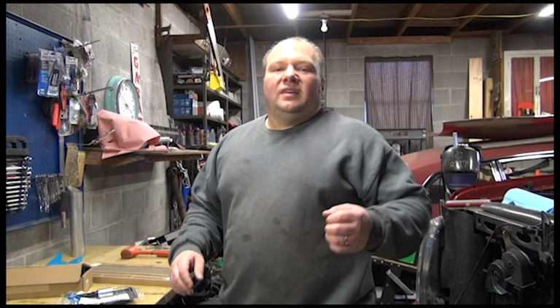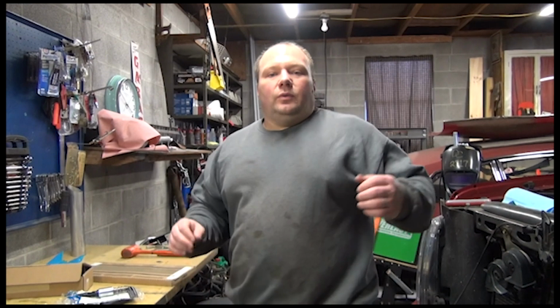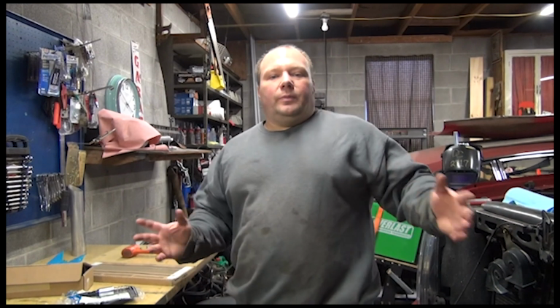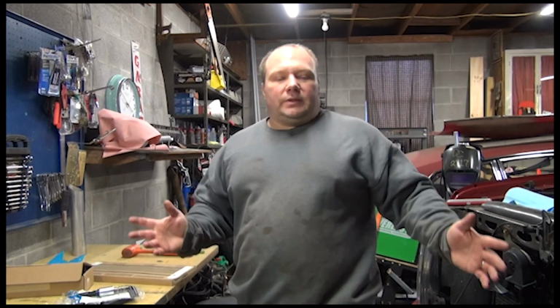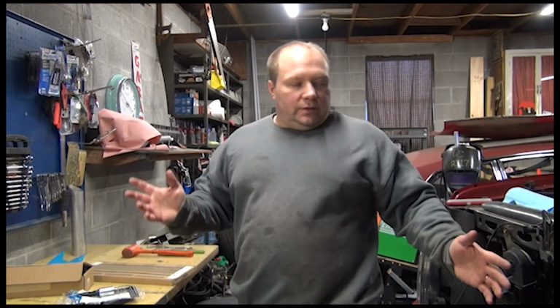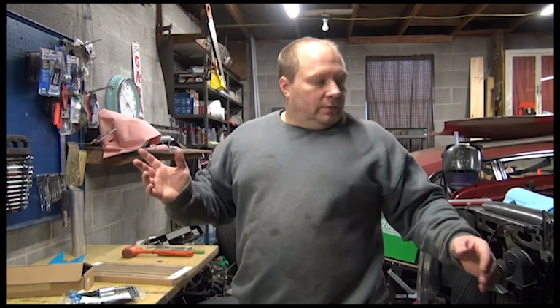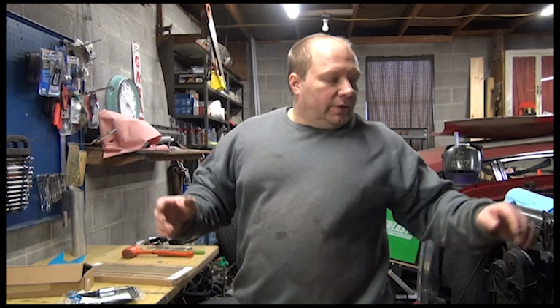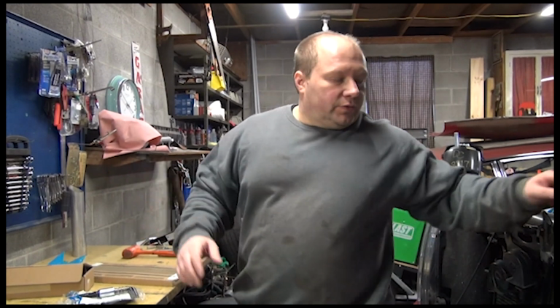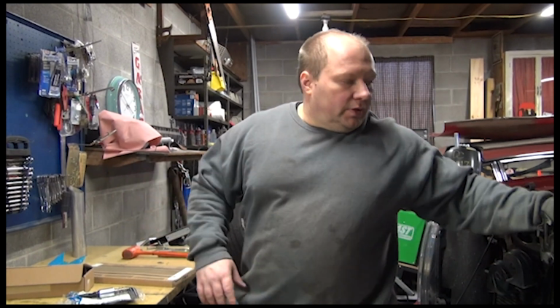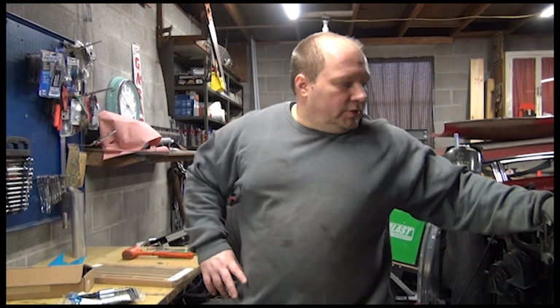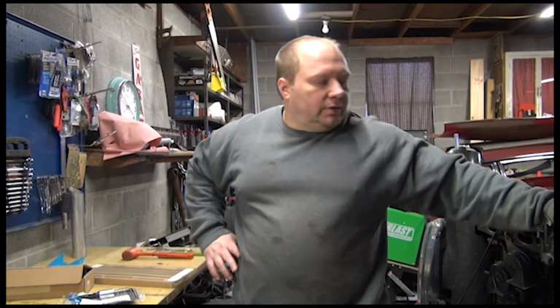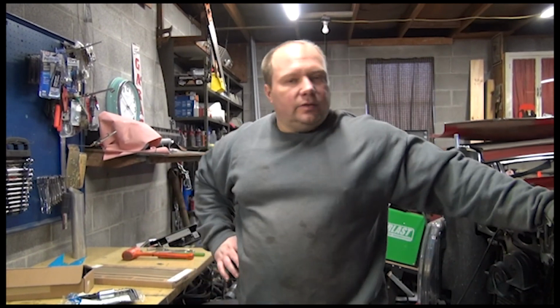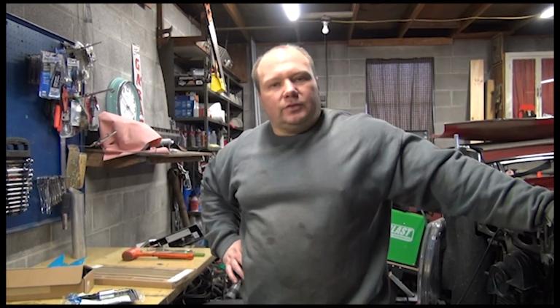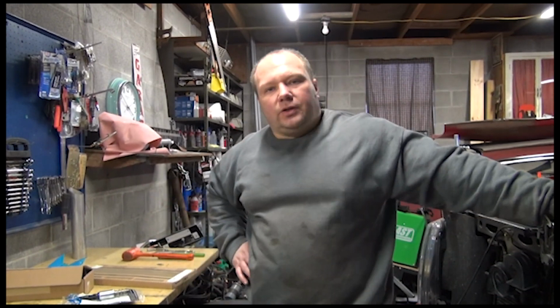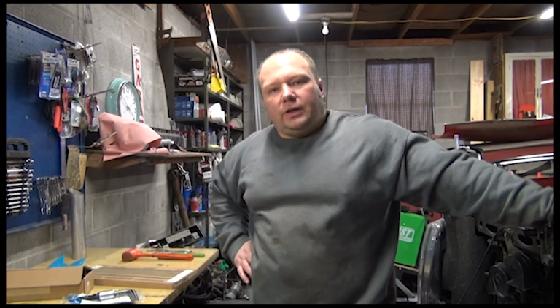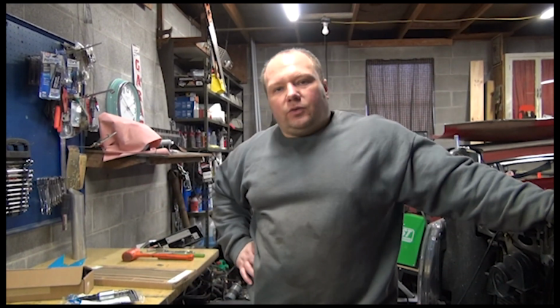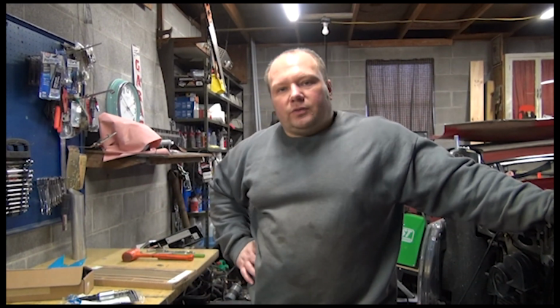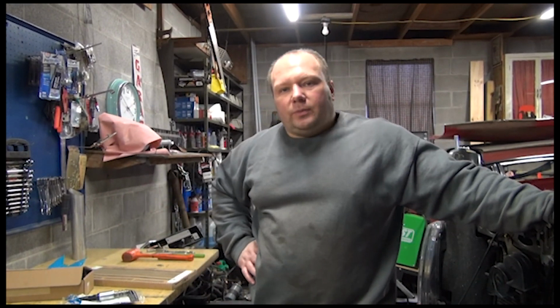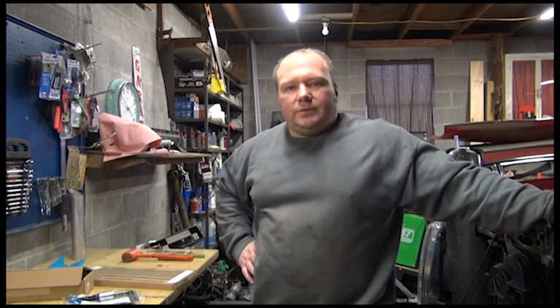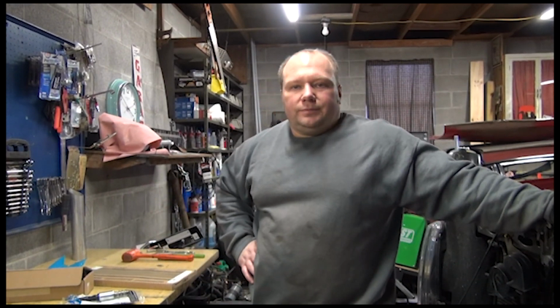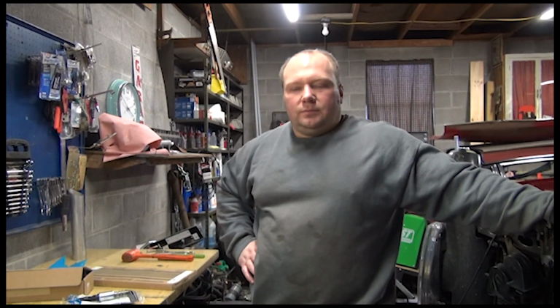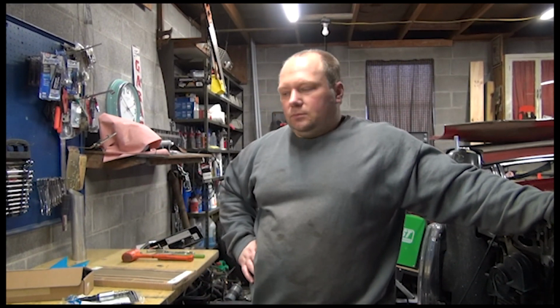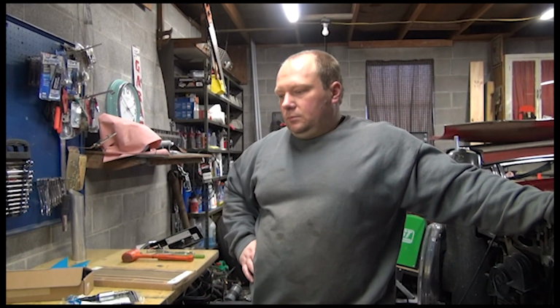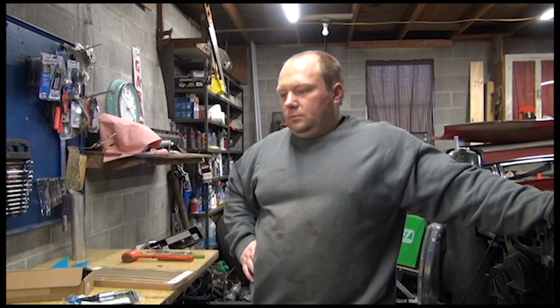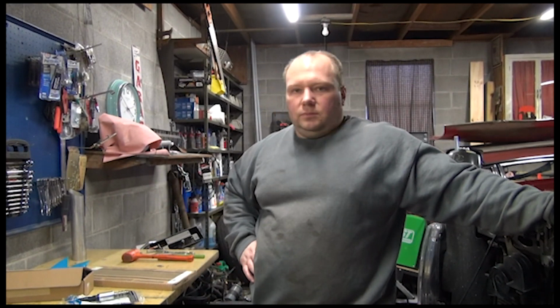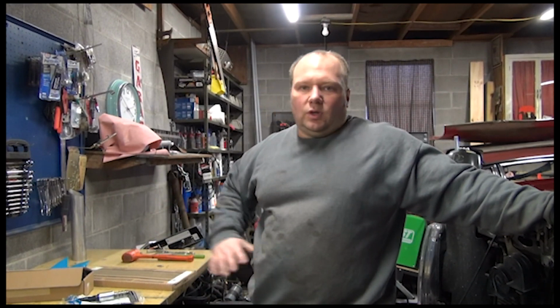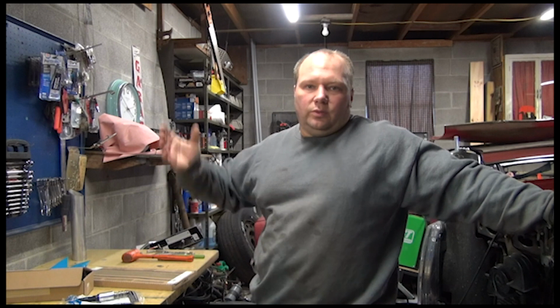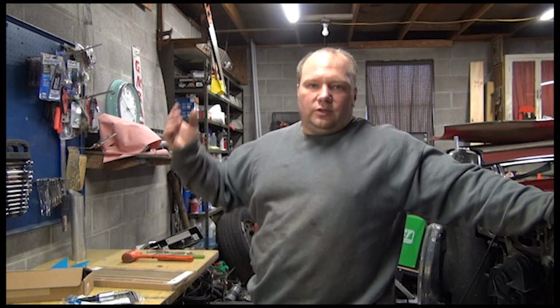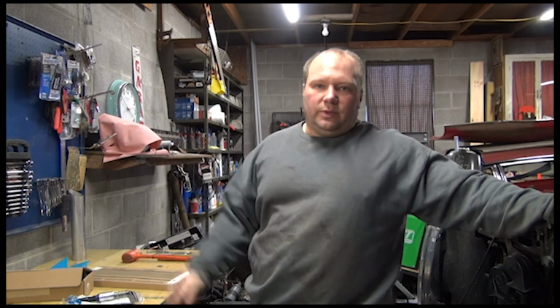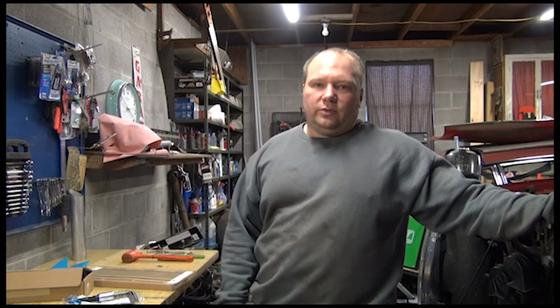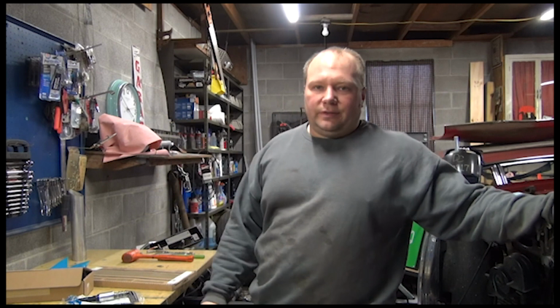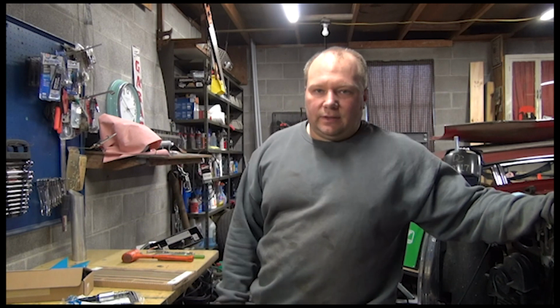Welcome back to Pirate the Garage. It's always just me, there's no one else here.